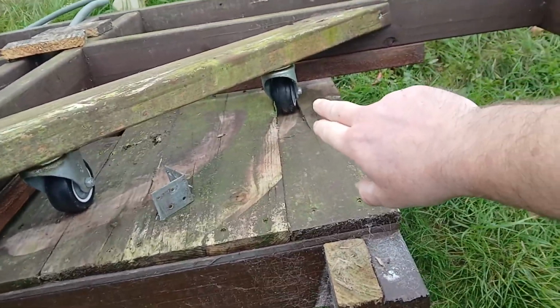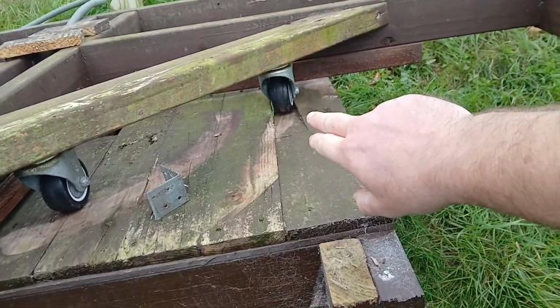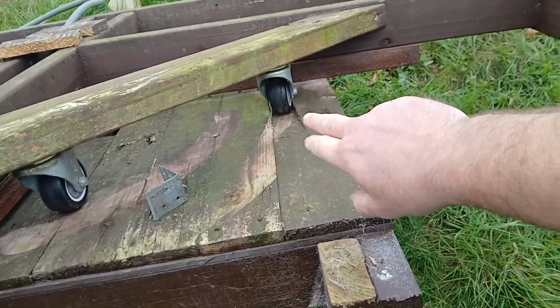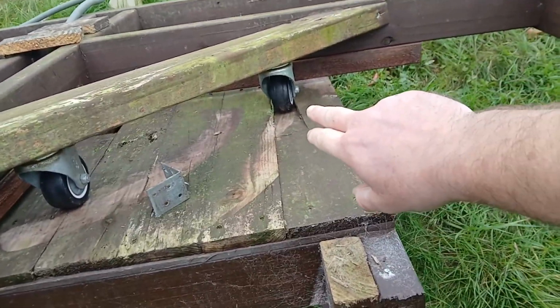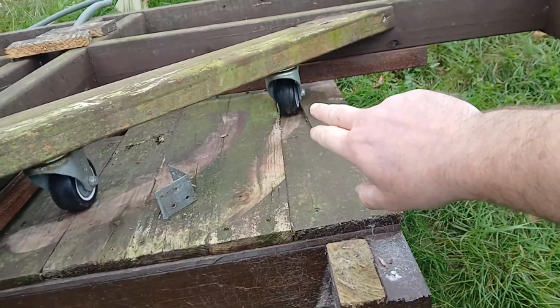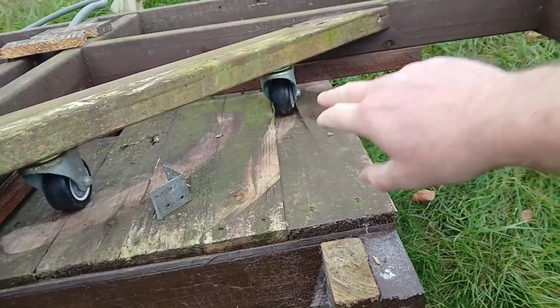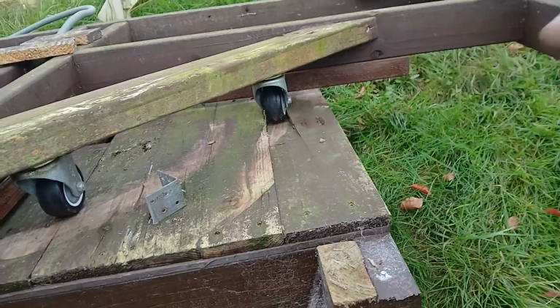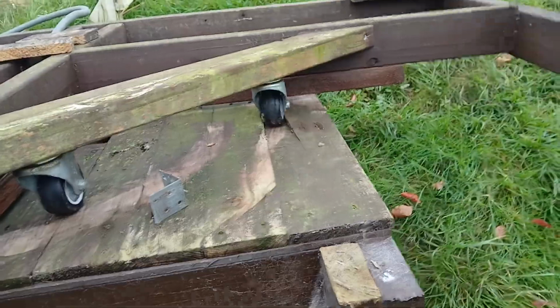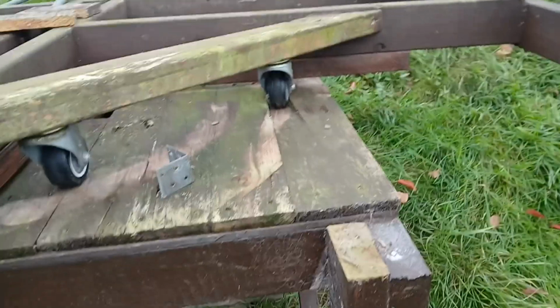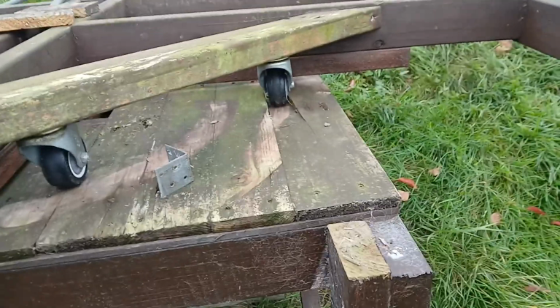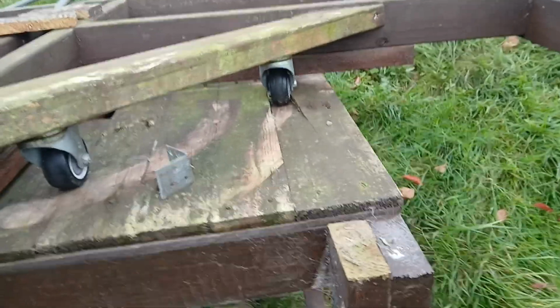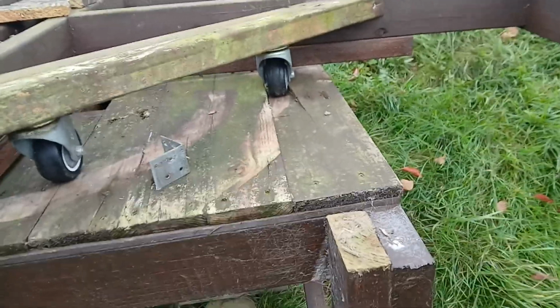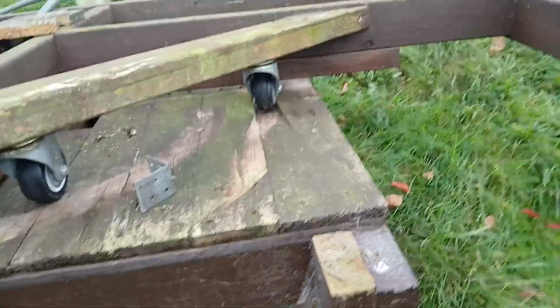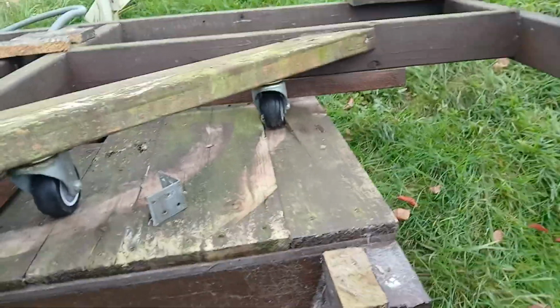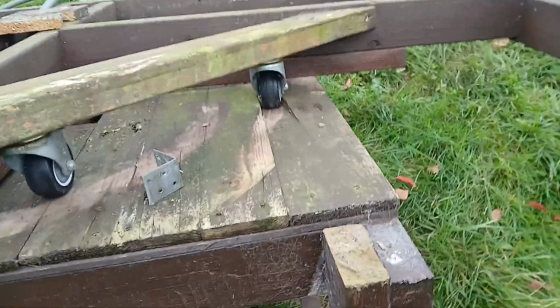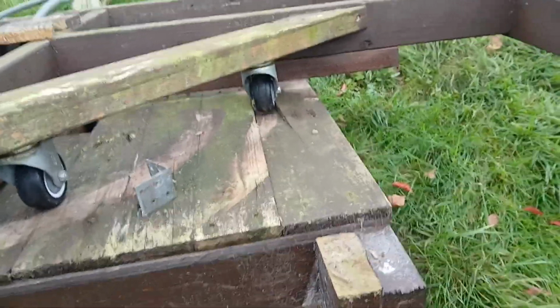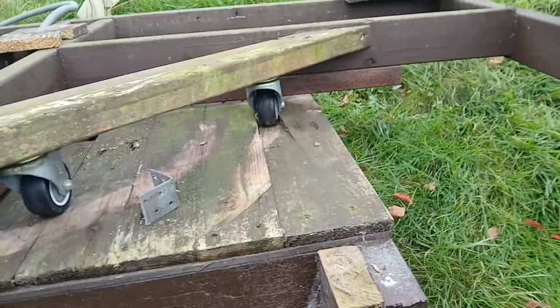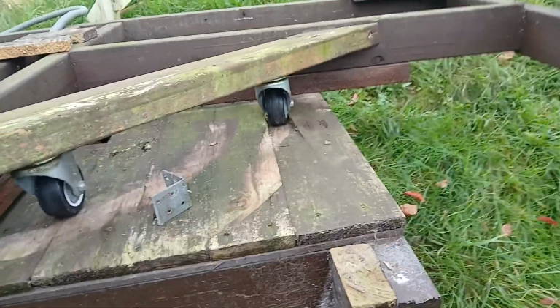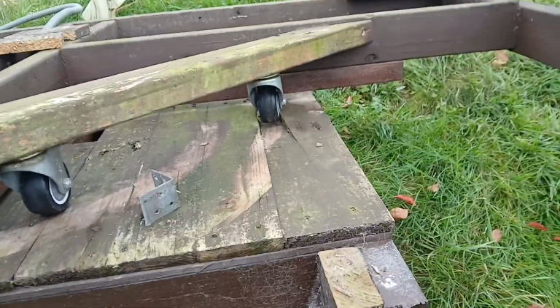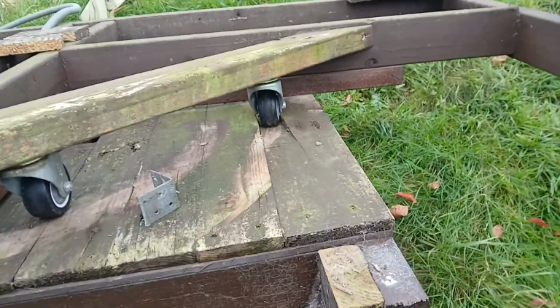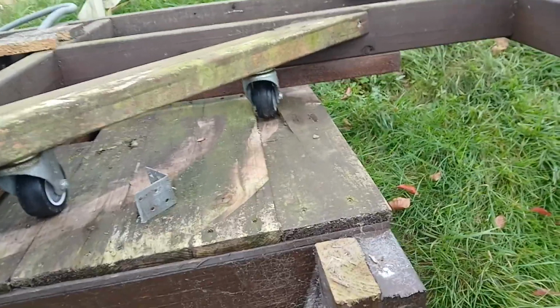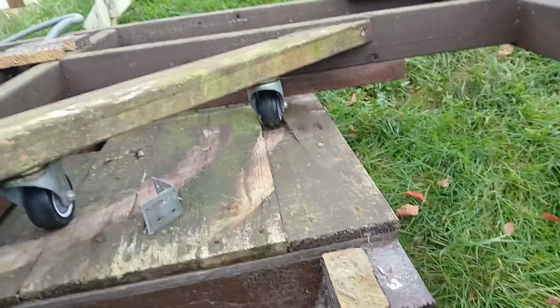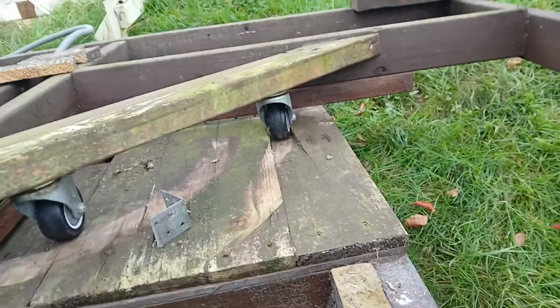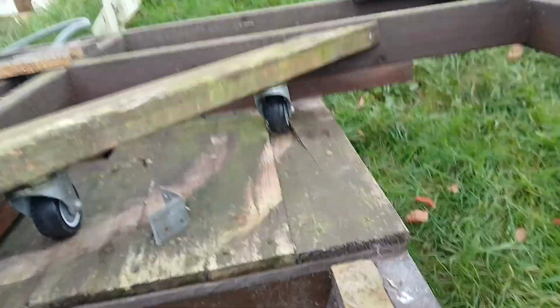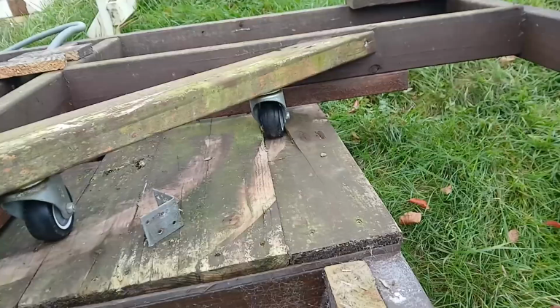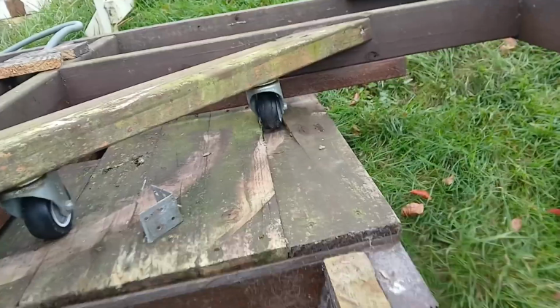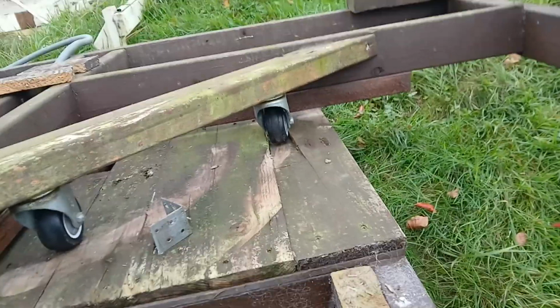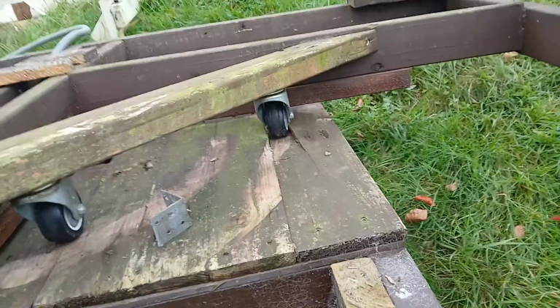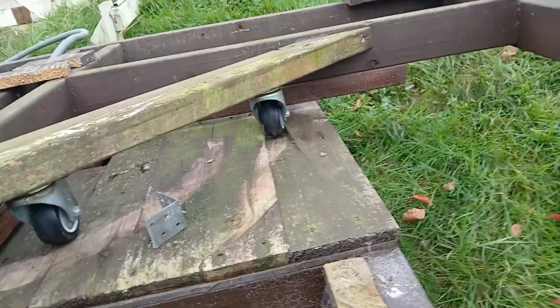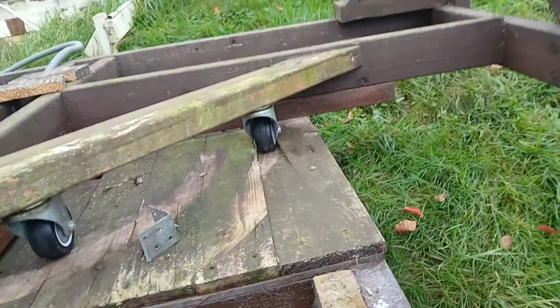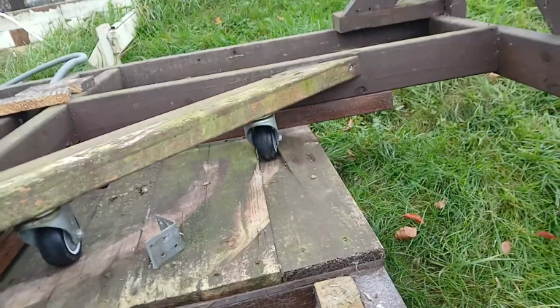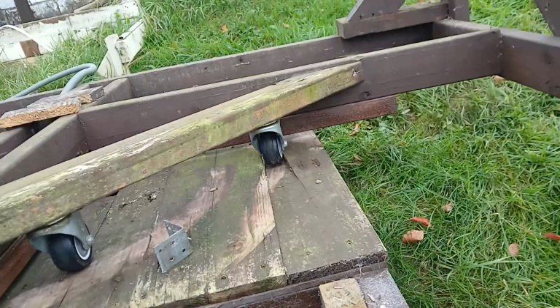Having the array at this width has given the wind too much of a leverage effect, and you can see underneath the caster there — it's just gone straight through the wood.